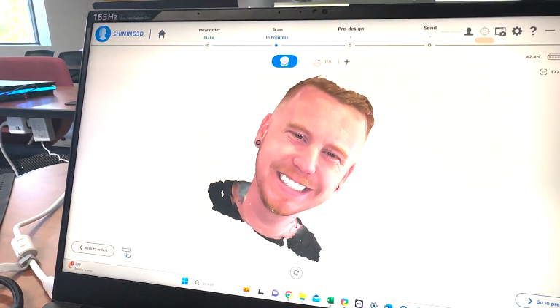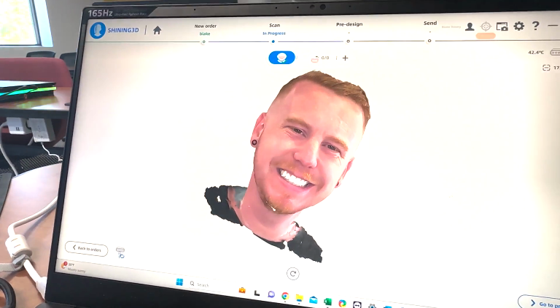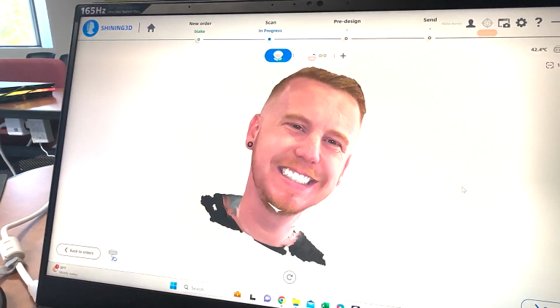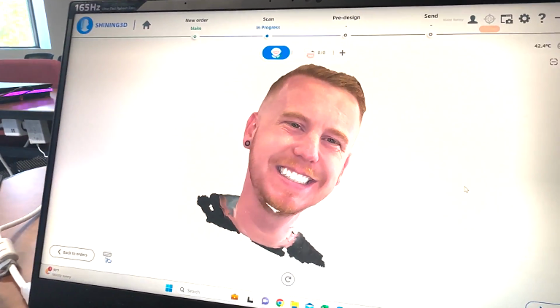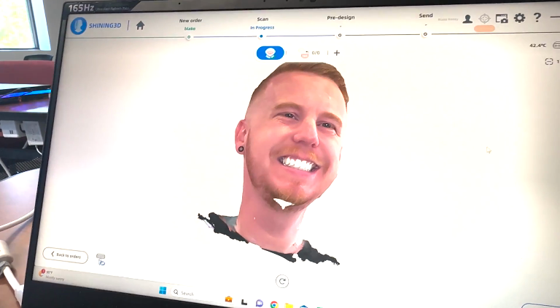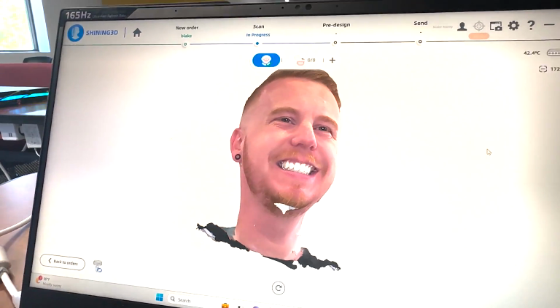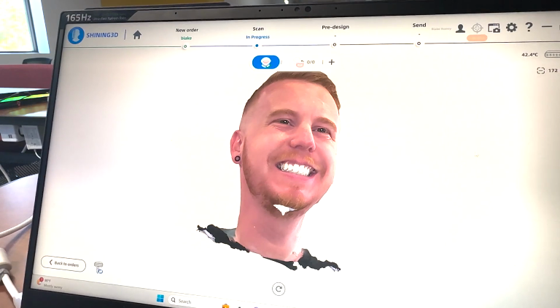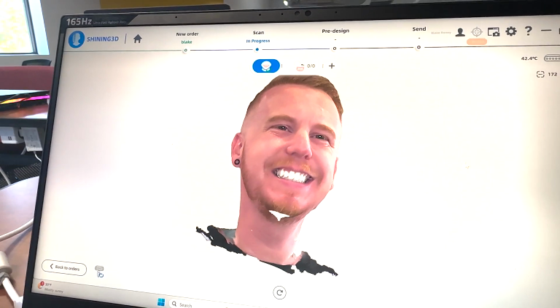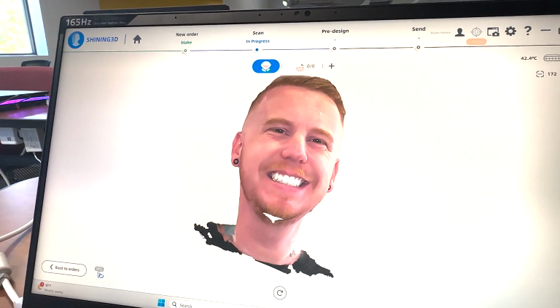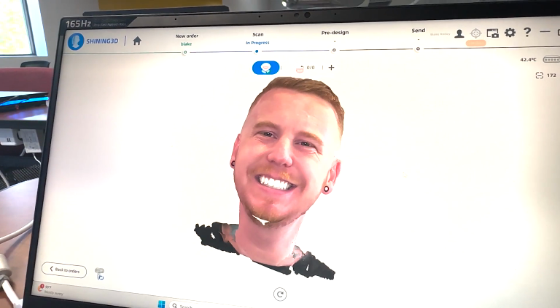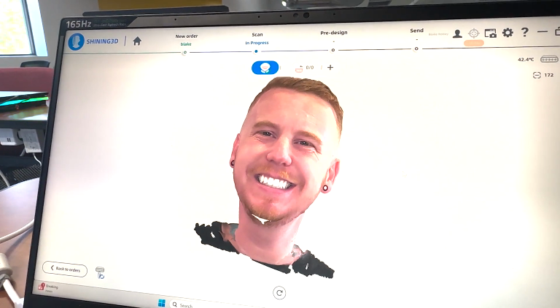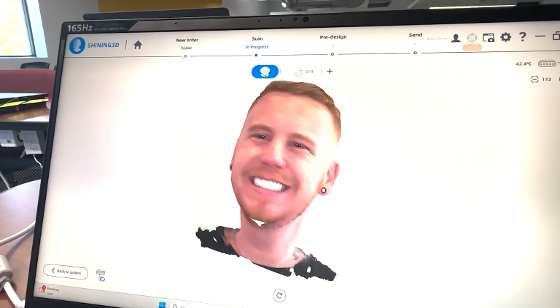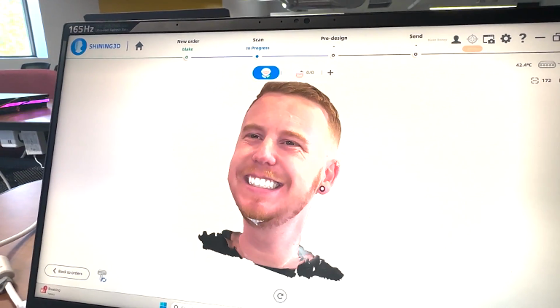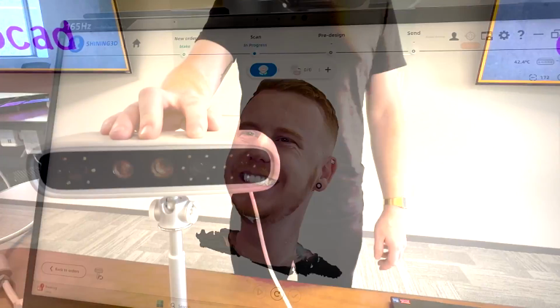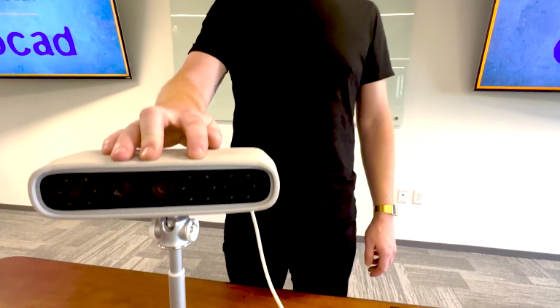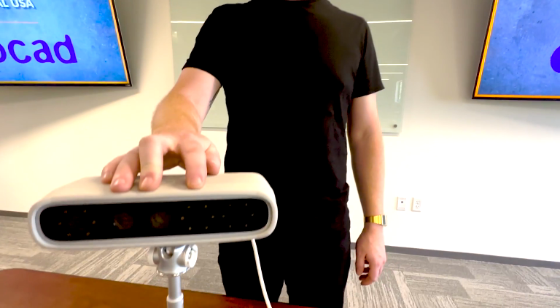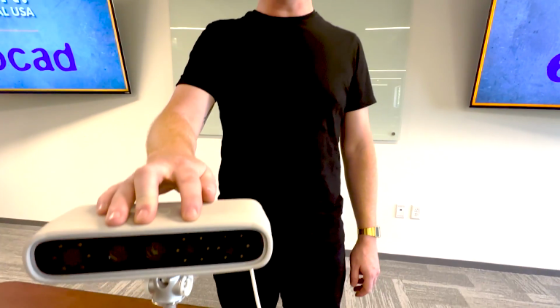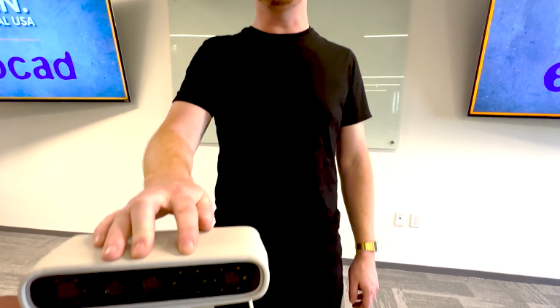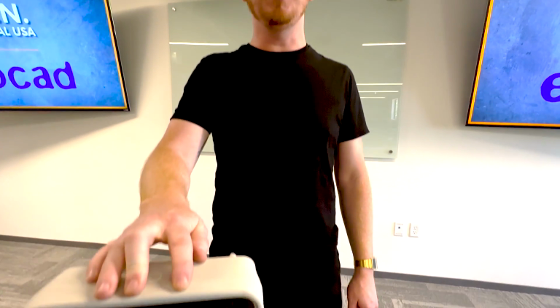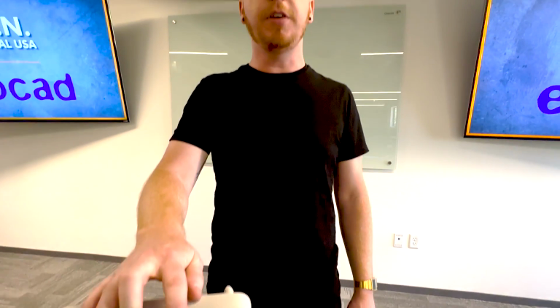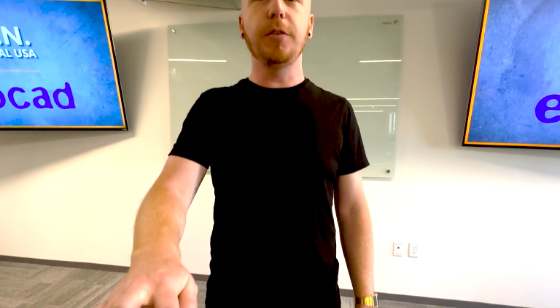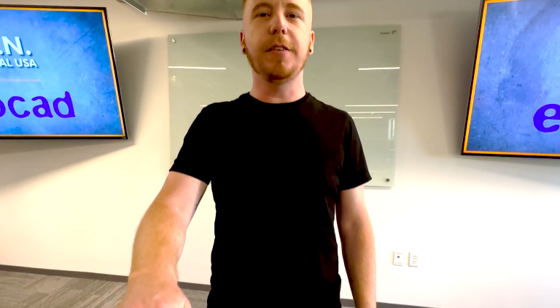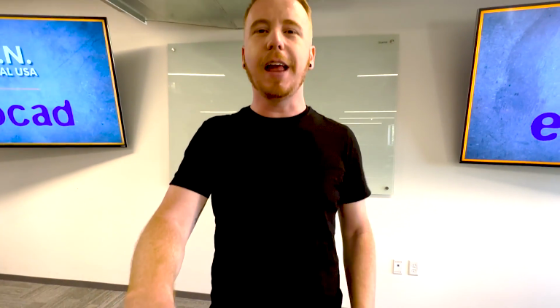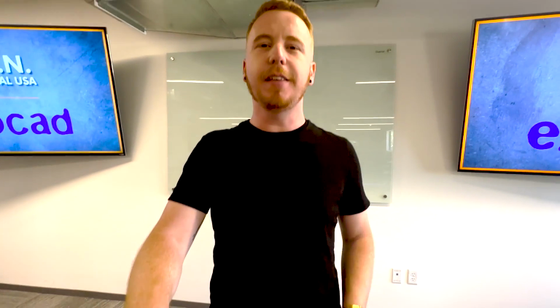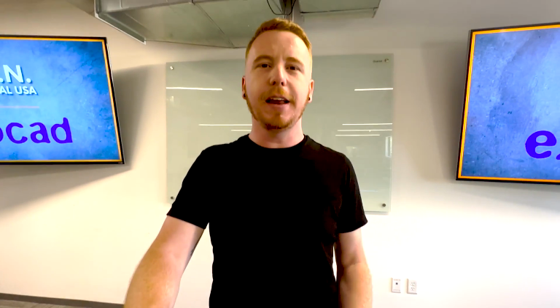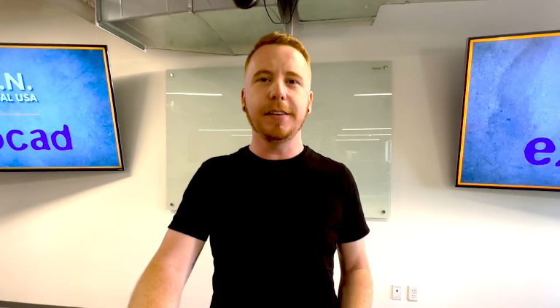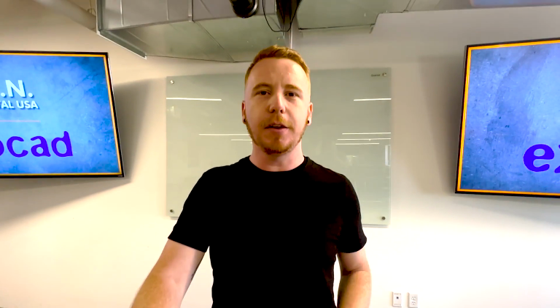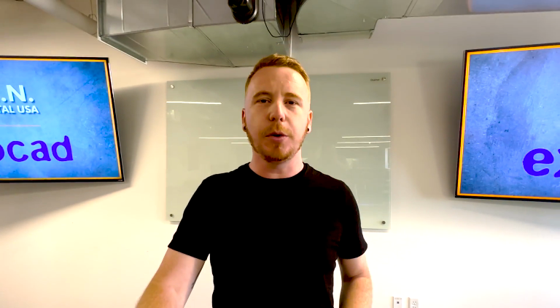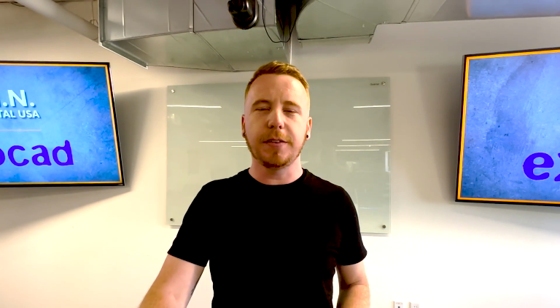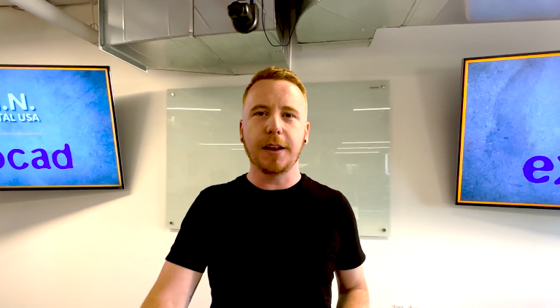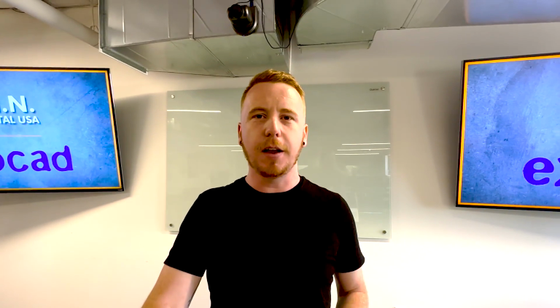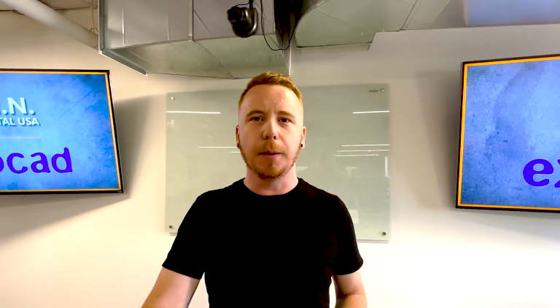Hope that explains a little bit more about the MediSmile. If you have any questions, feel free to reach out to us at SINDentalUSA.com.